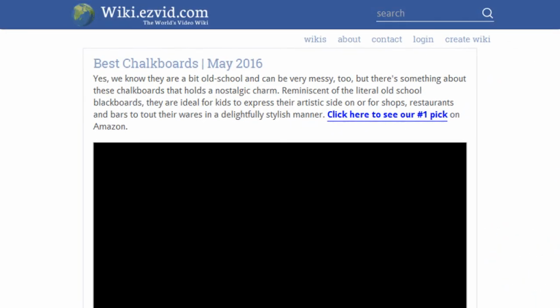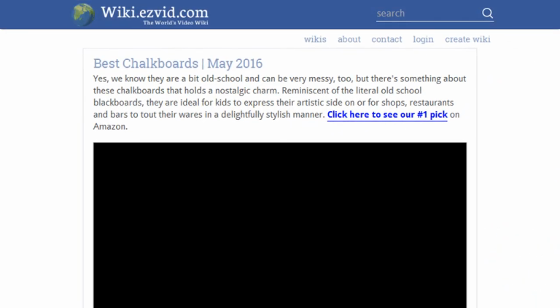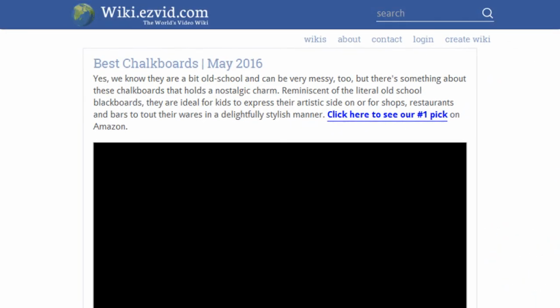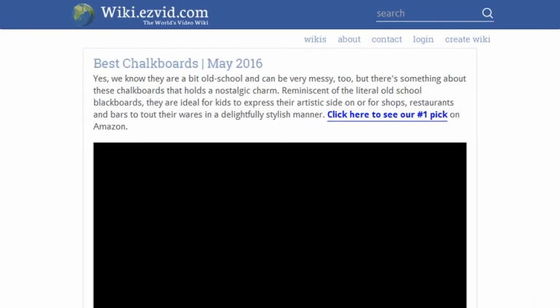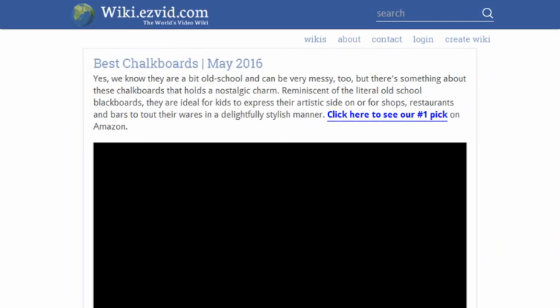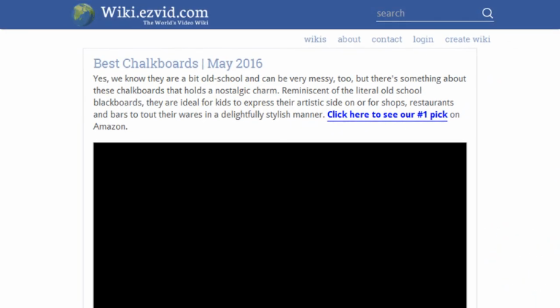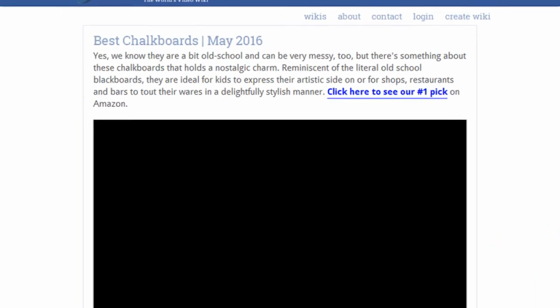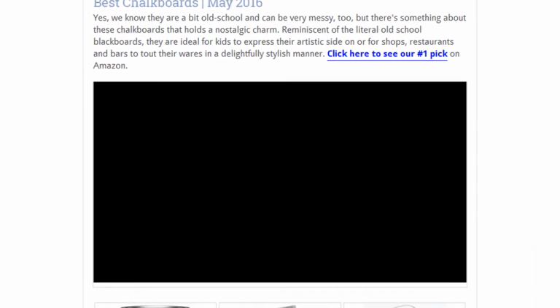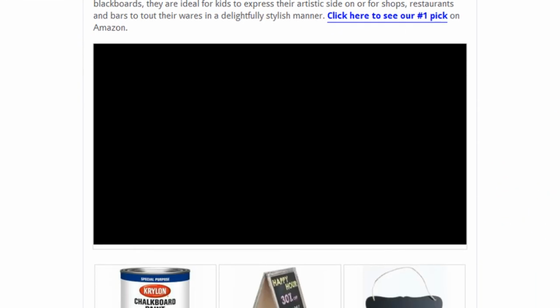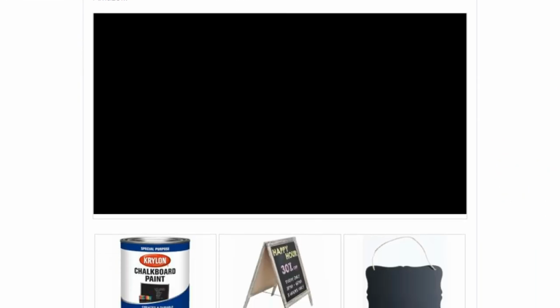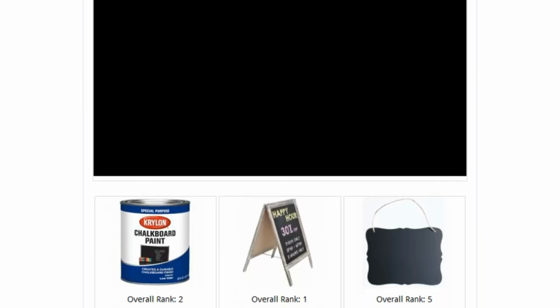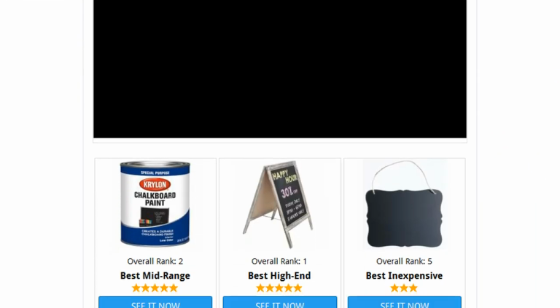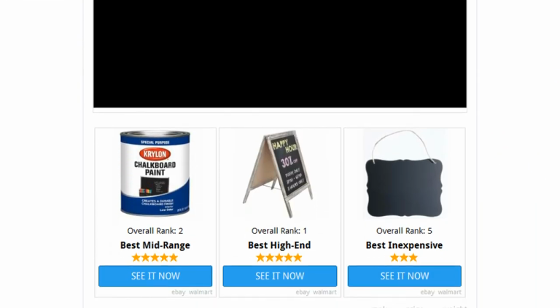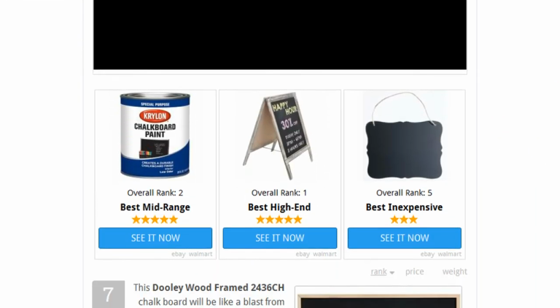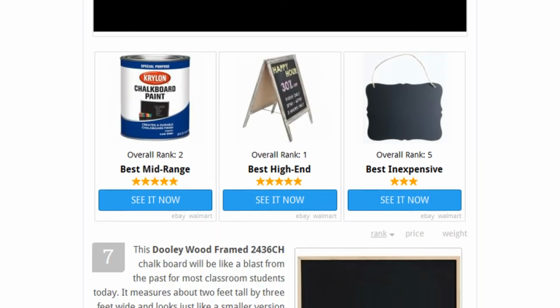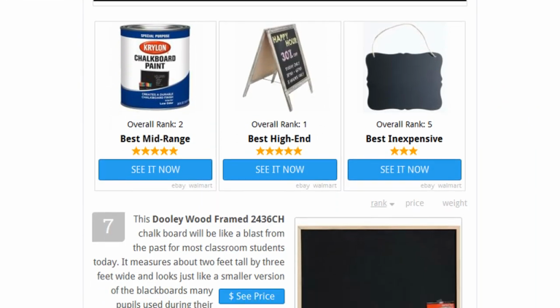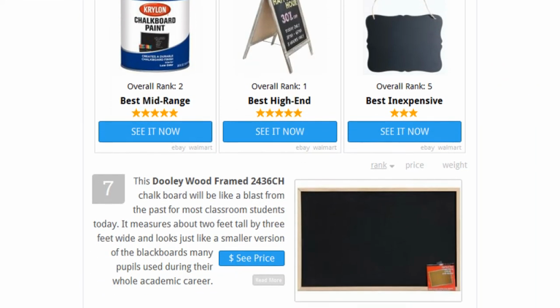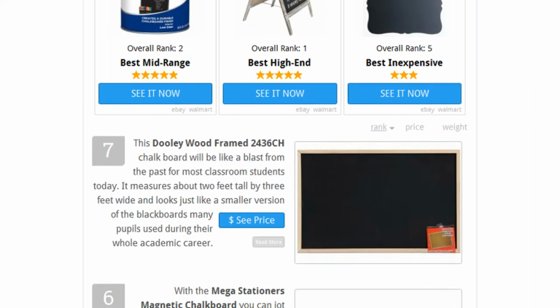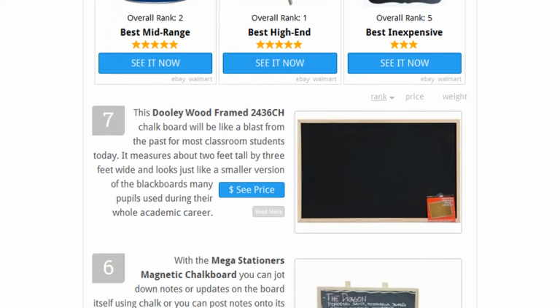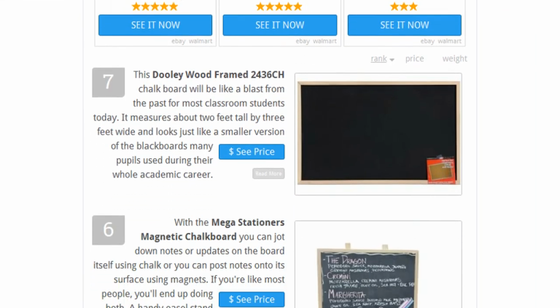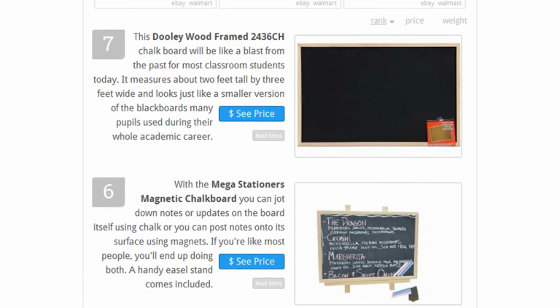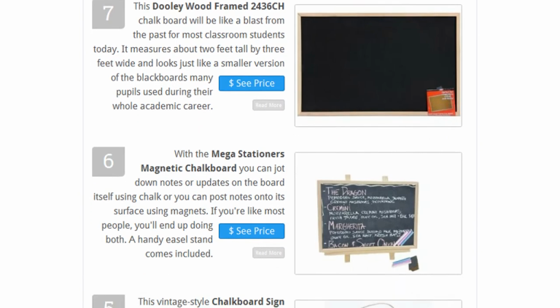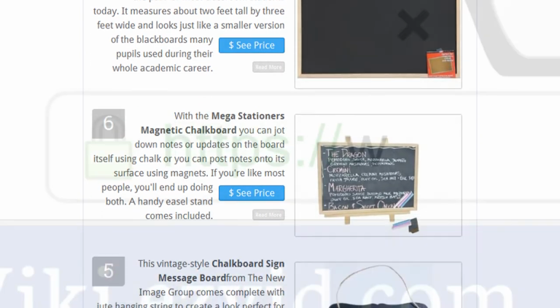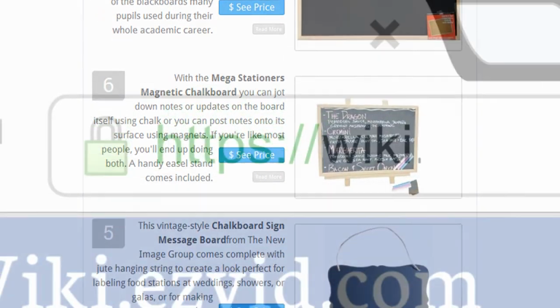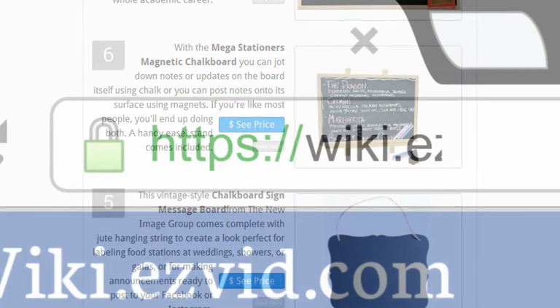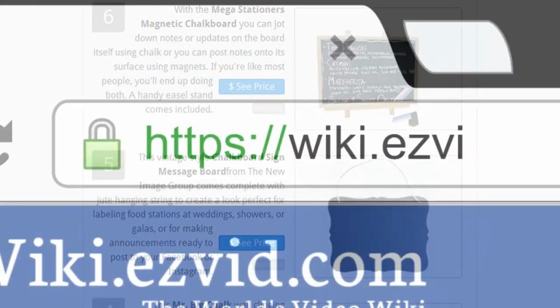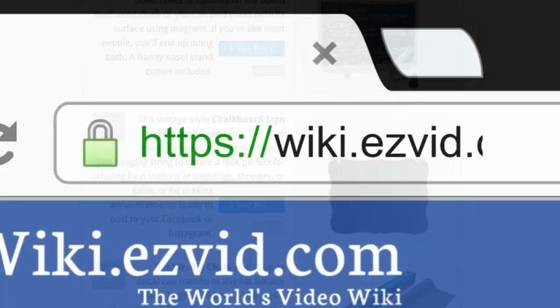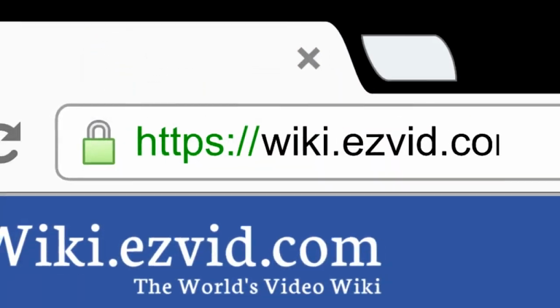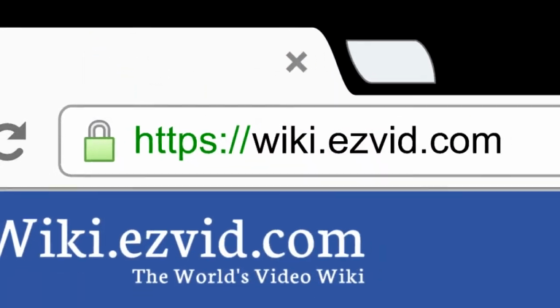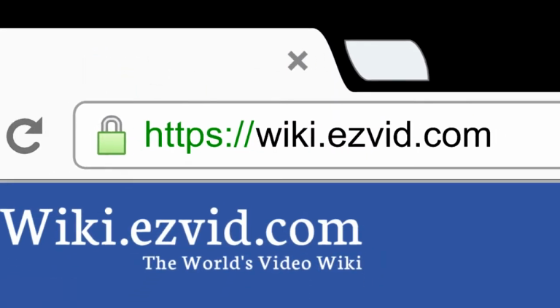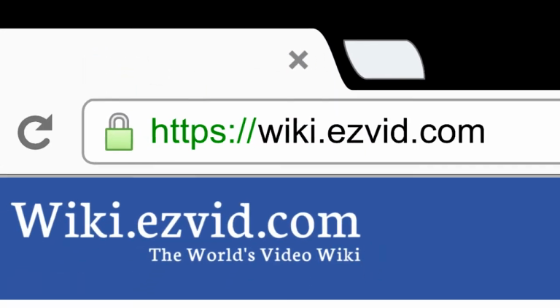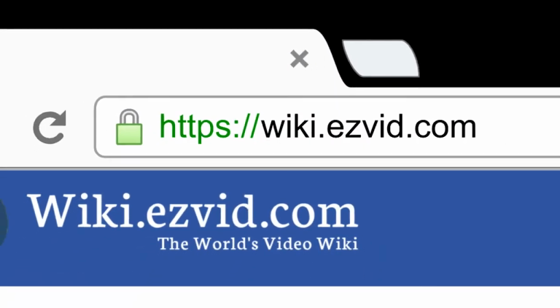To see all this stuff, go to wiki.easyvid.com and search for chalkboards, or click beneath this video.